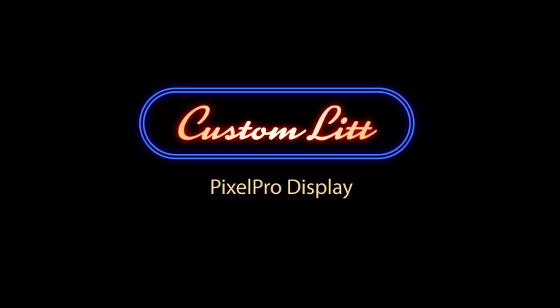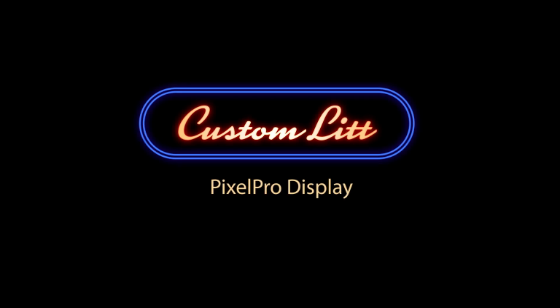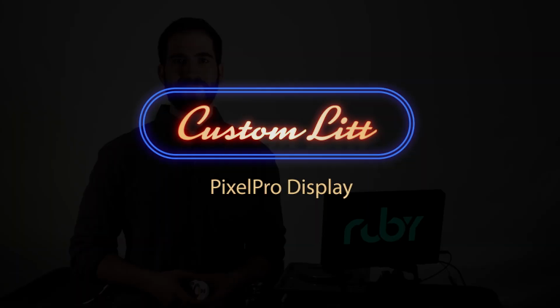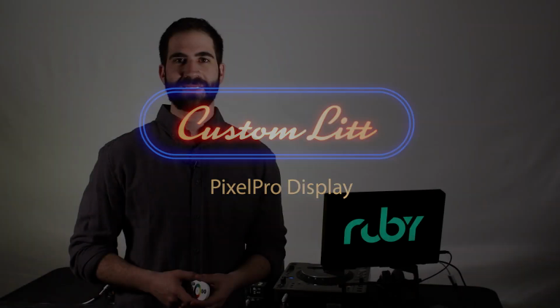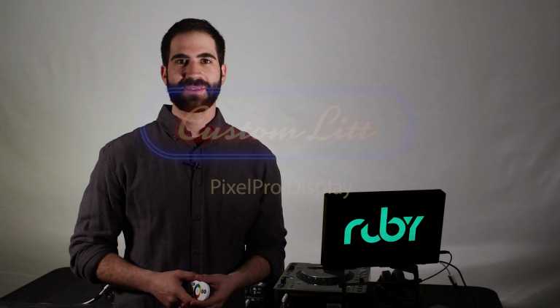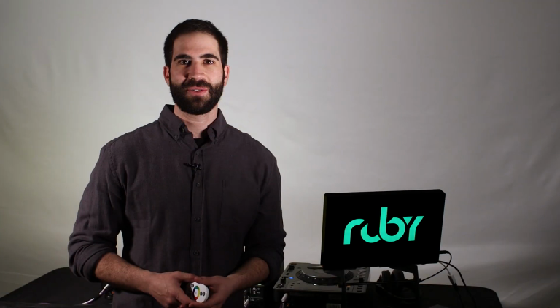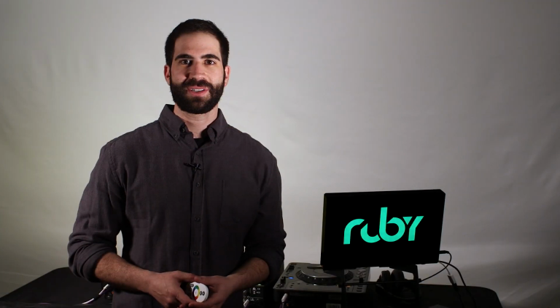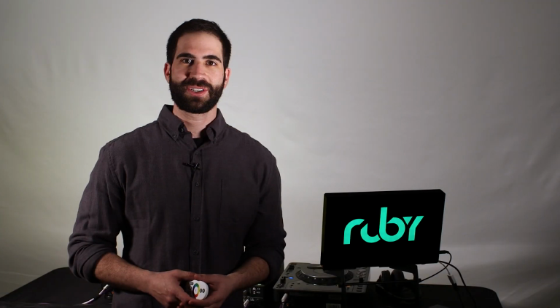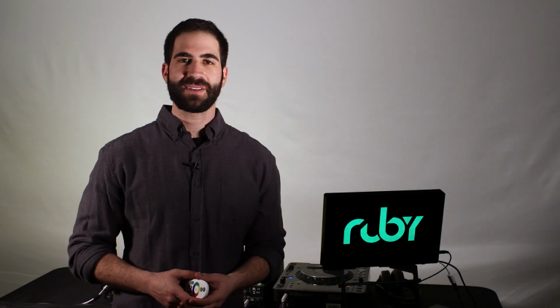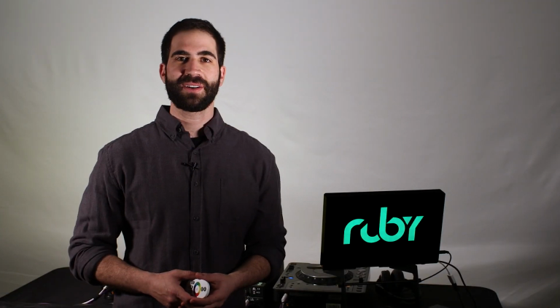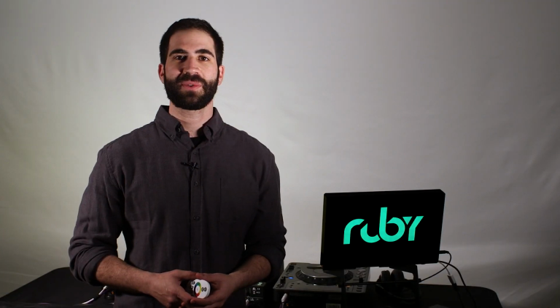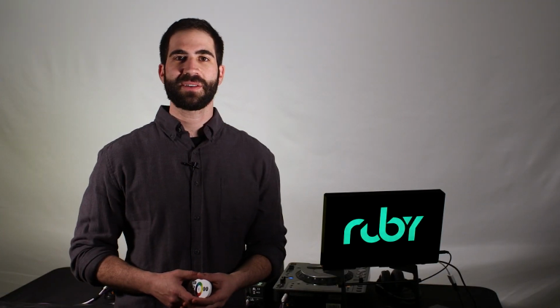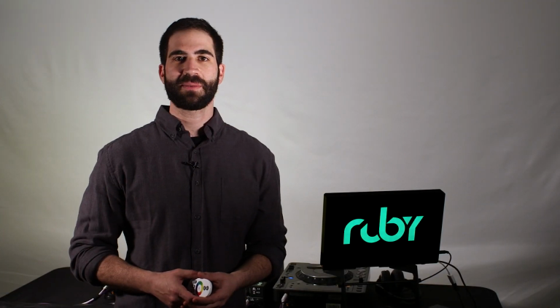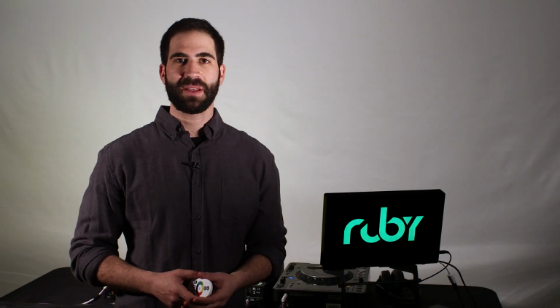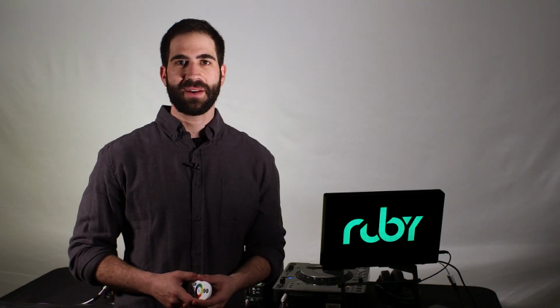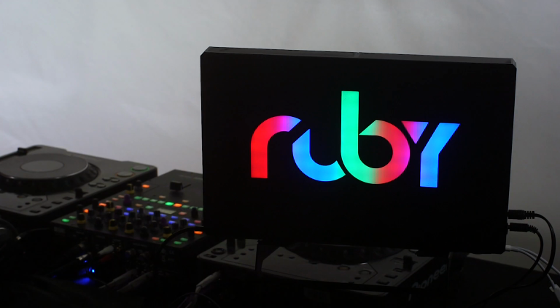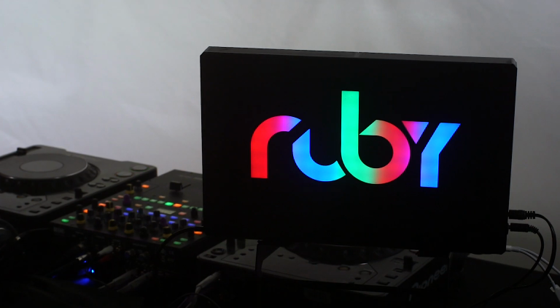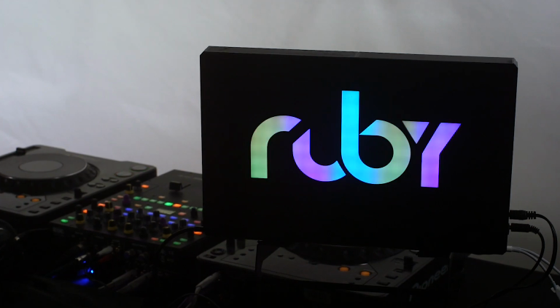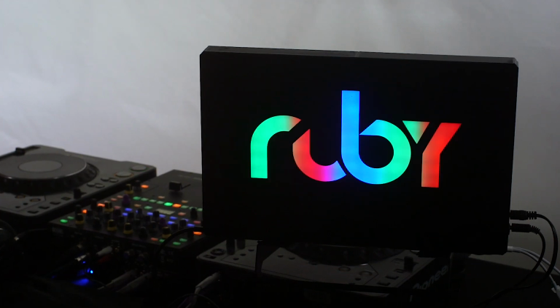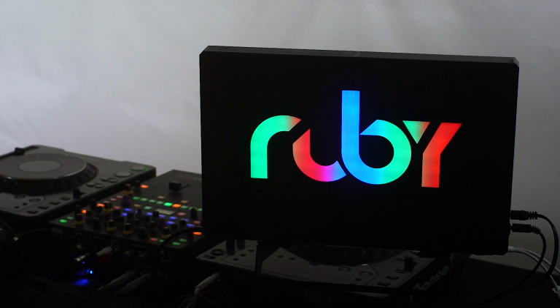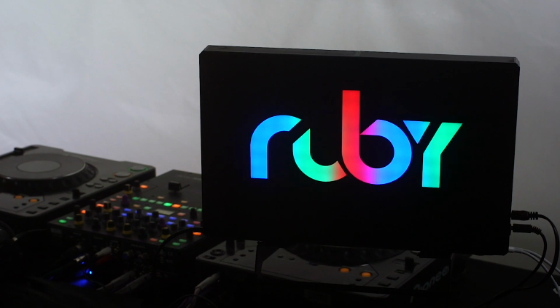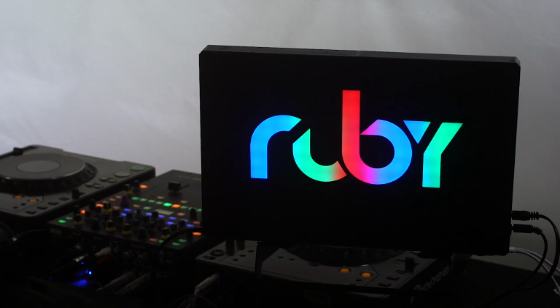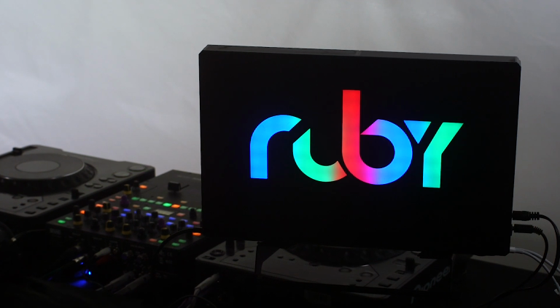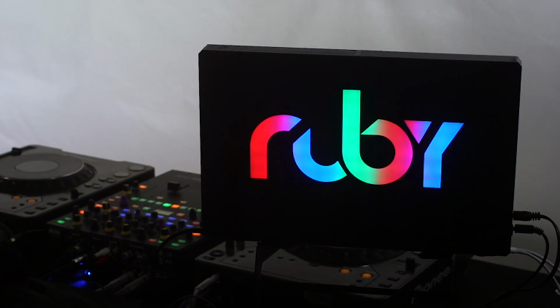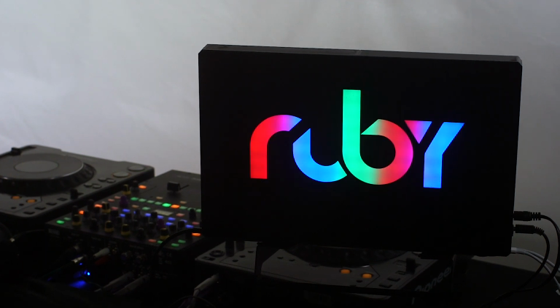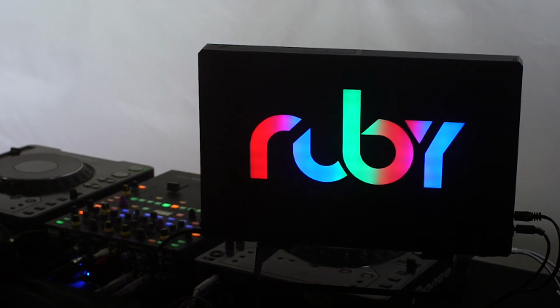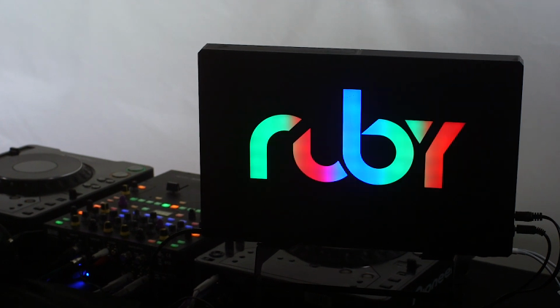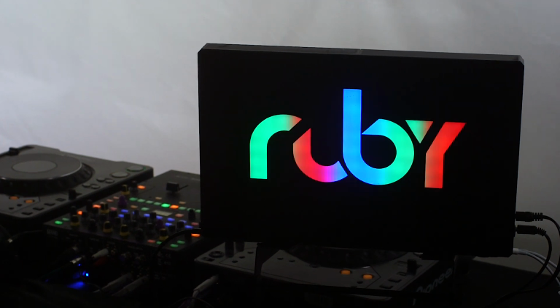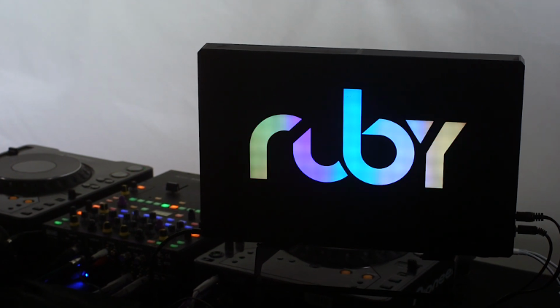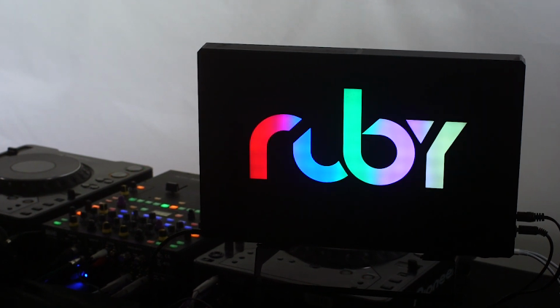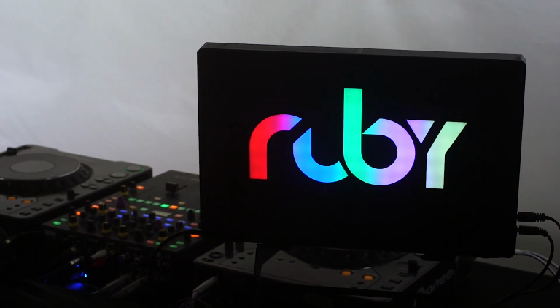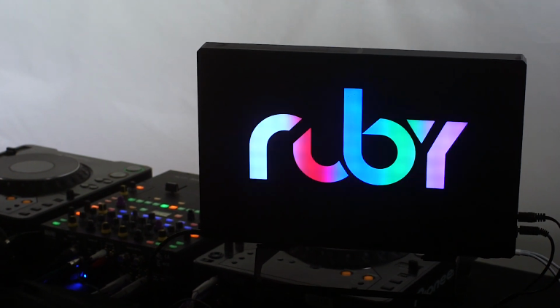Hey guys, how's it going? It's Jason here with Custom Lit. Today I'm going to show you the Pixel Pro multi-color display.